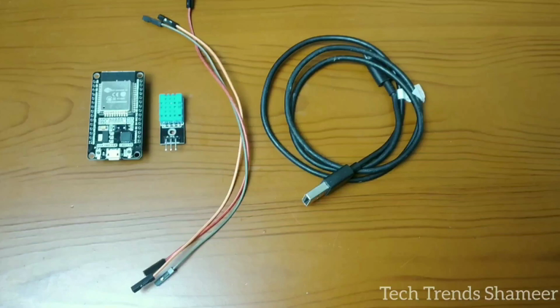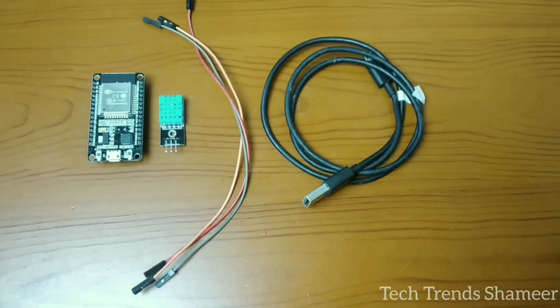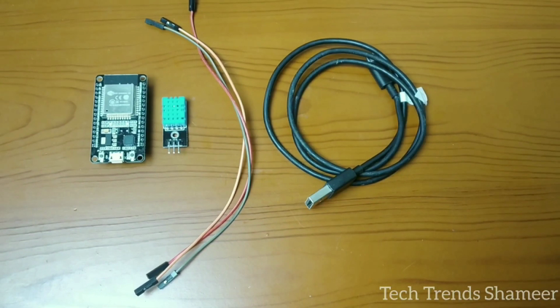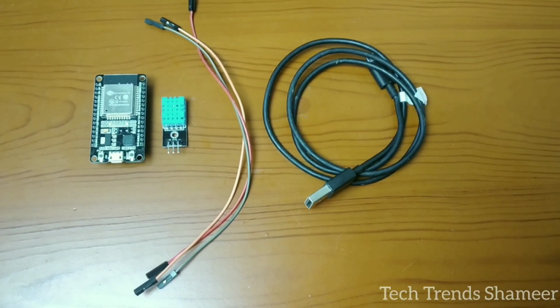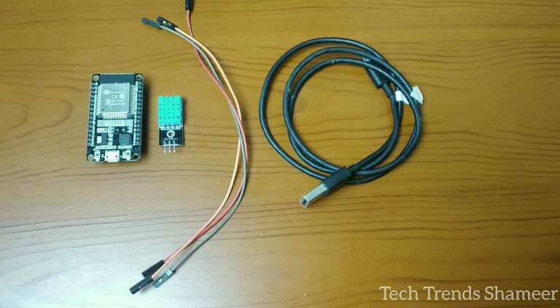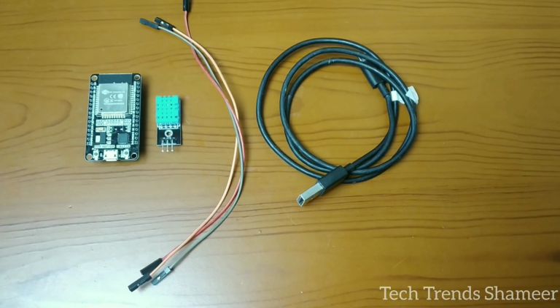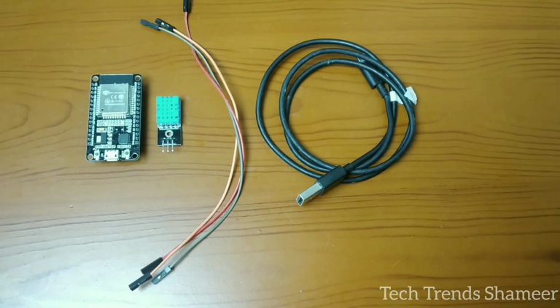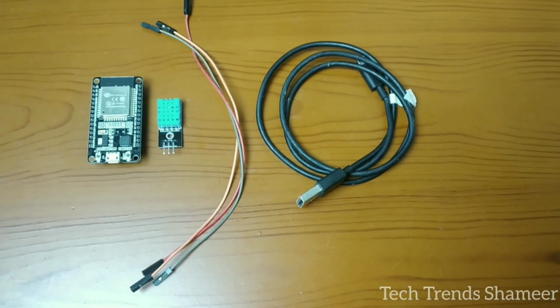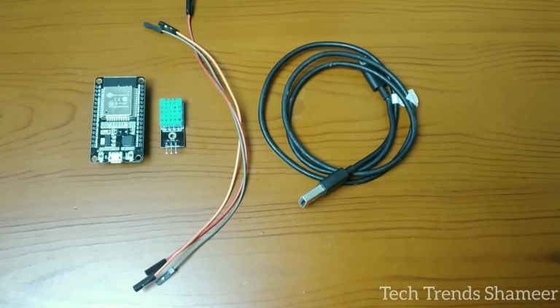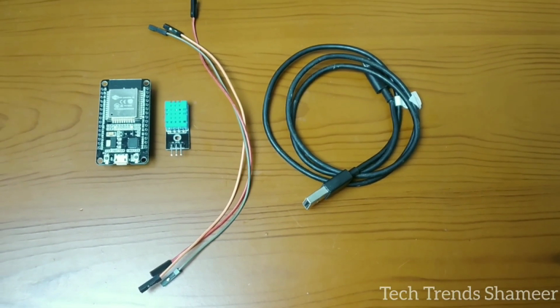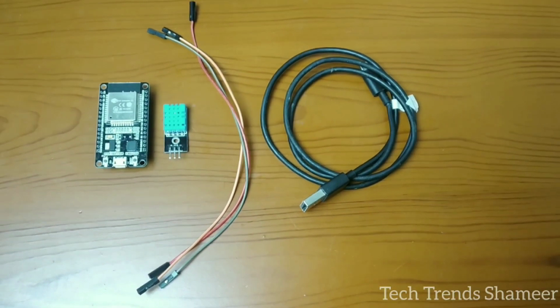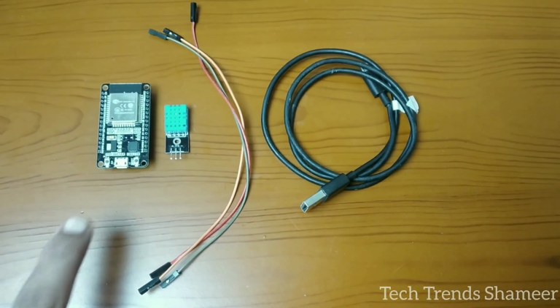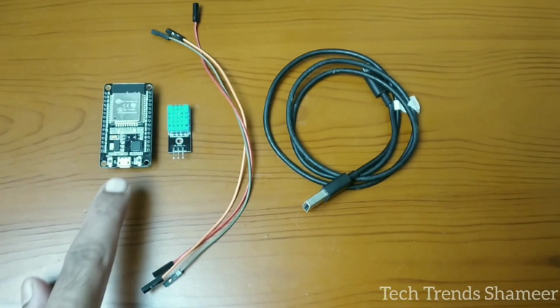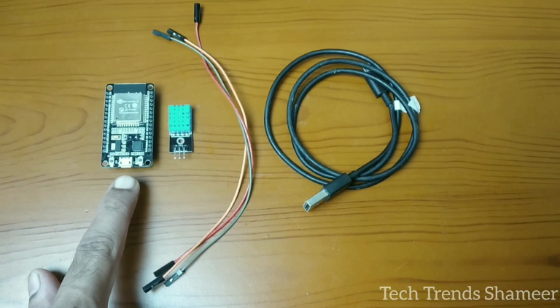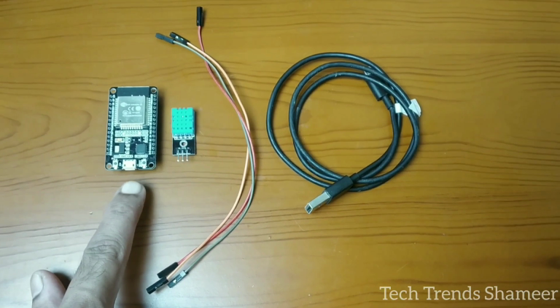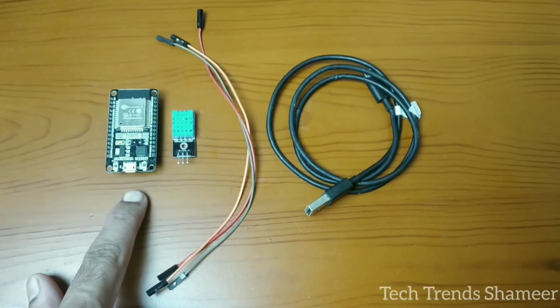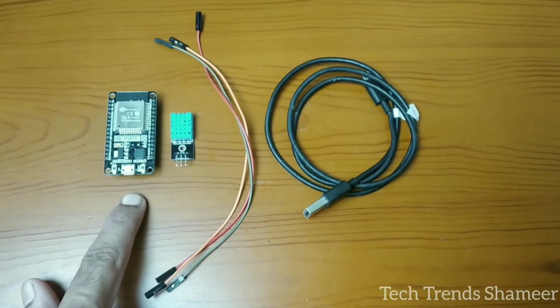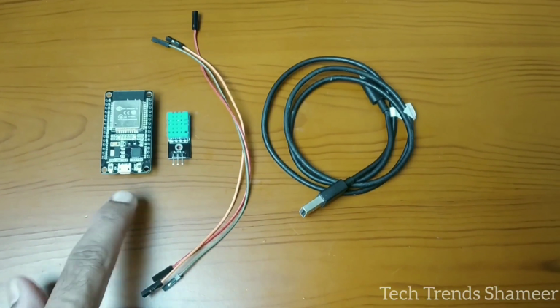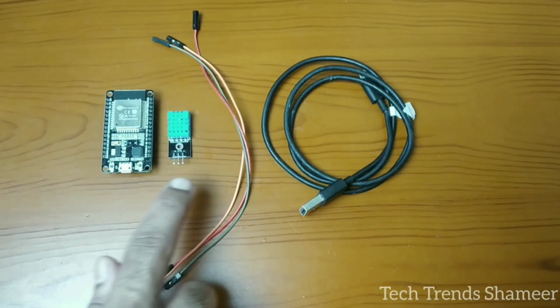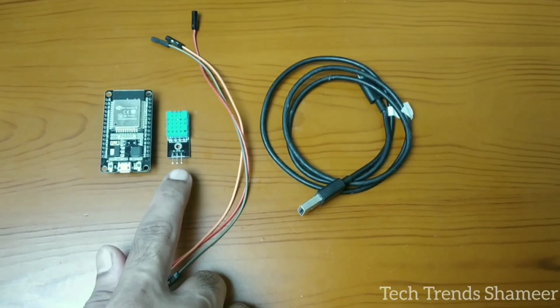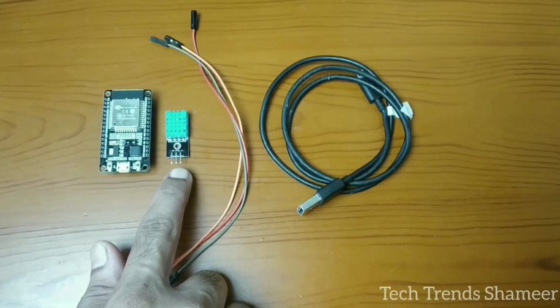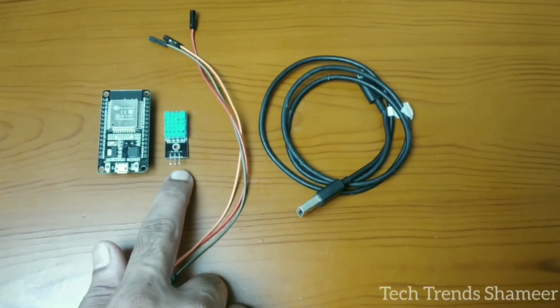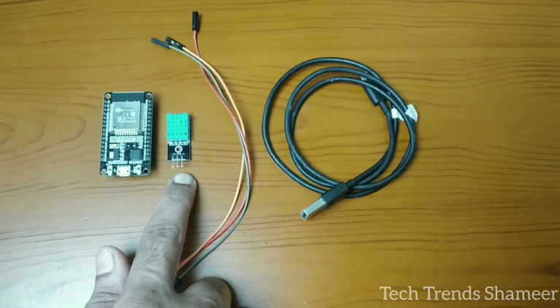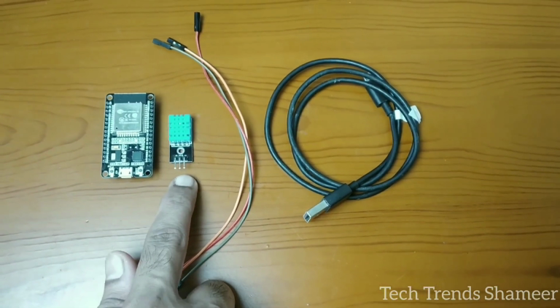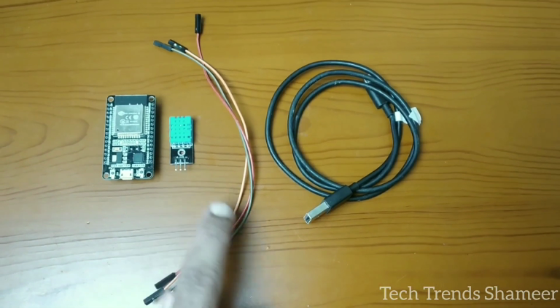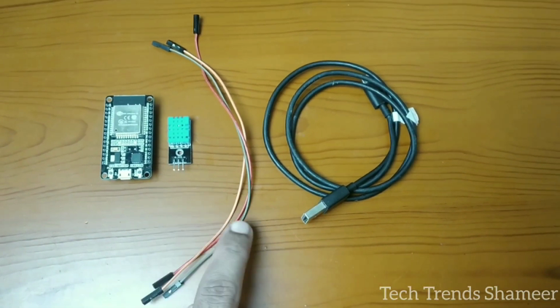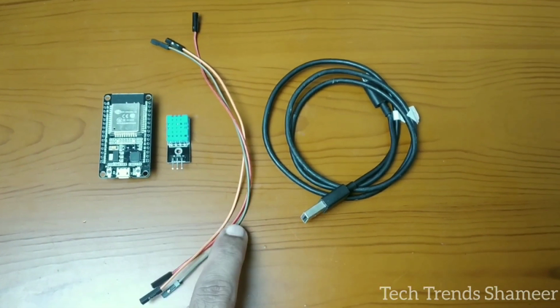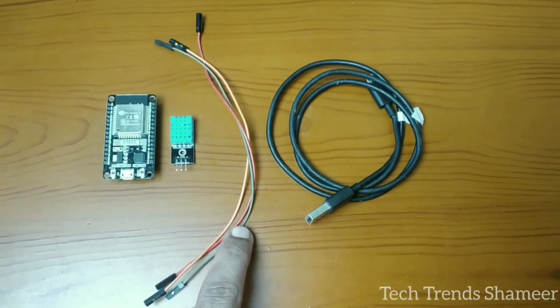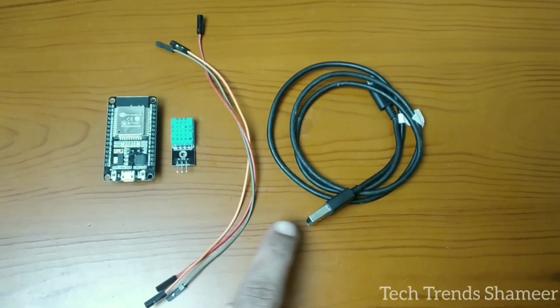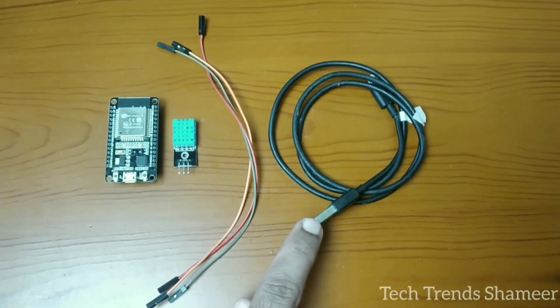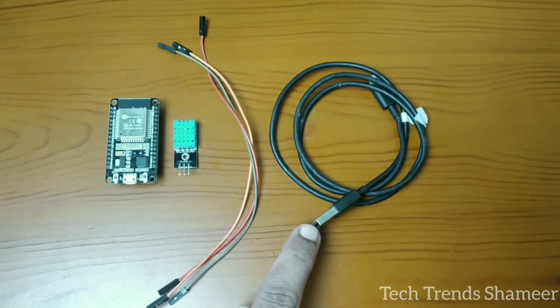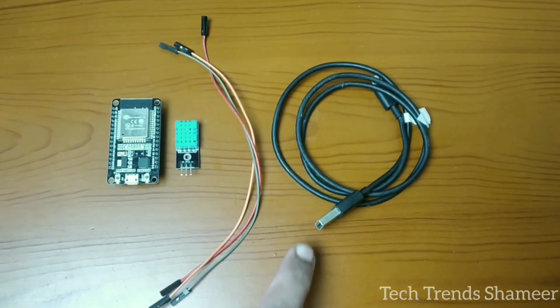The components required for this experiment are an ESP32 board, a DHT11 sensor, connecting wires, and a connecting cable.